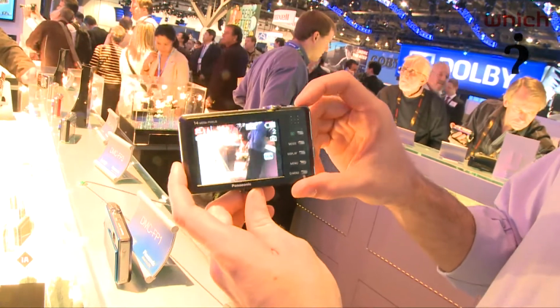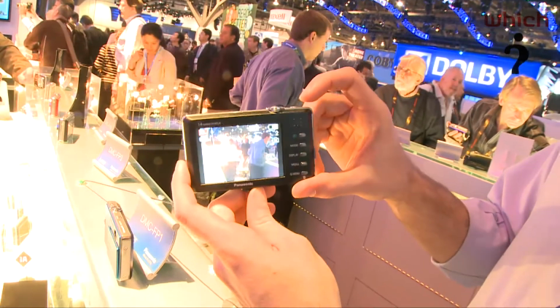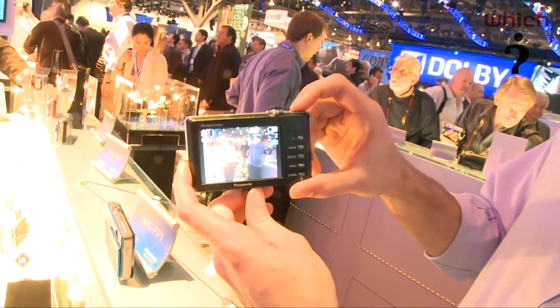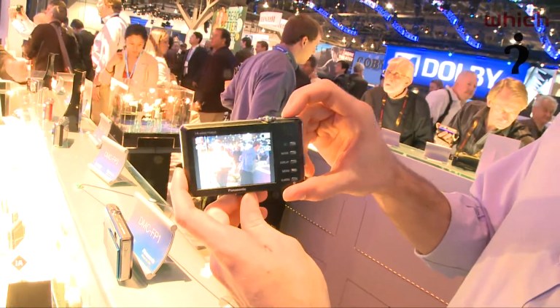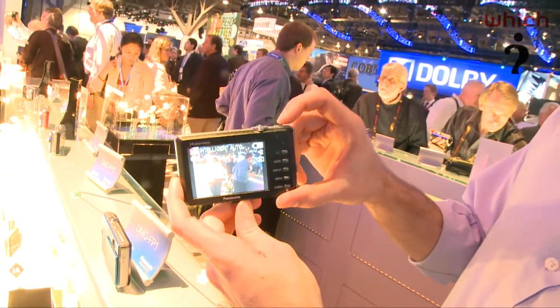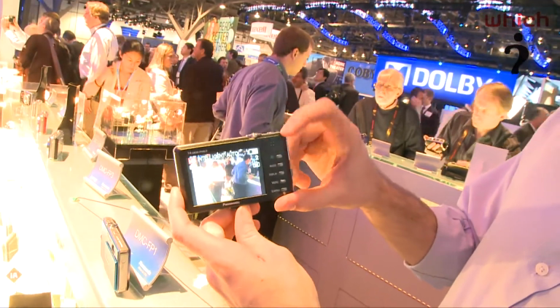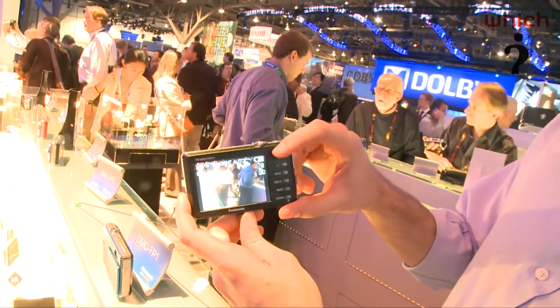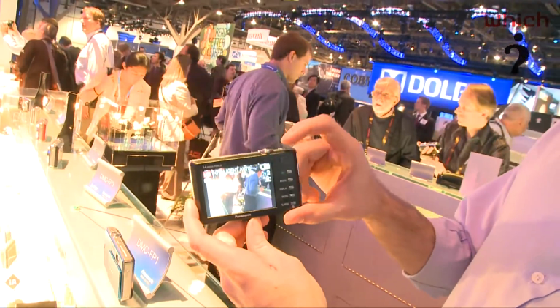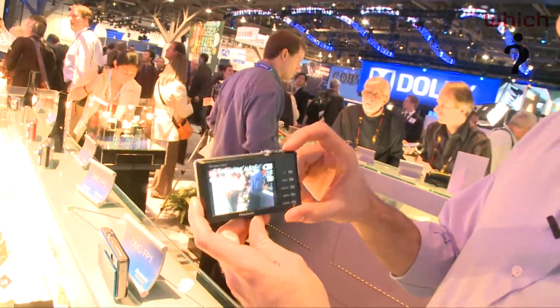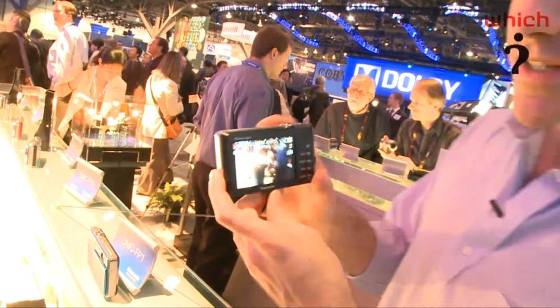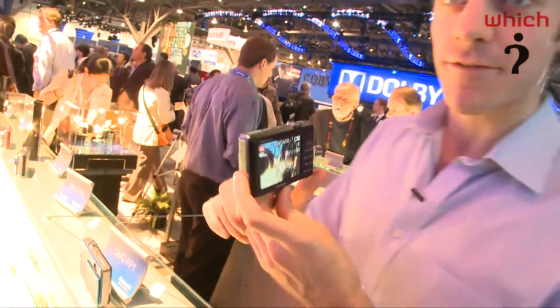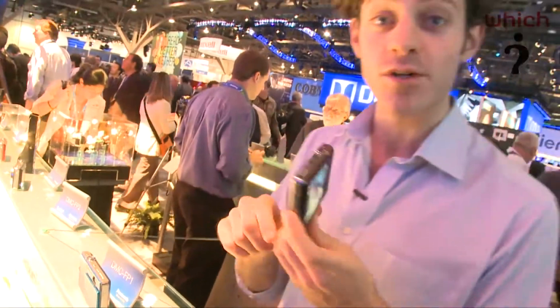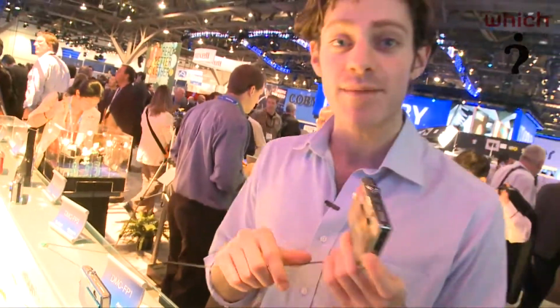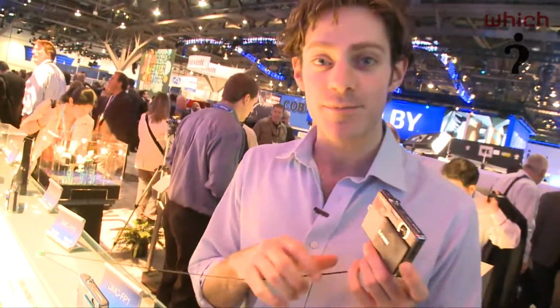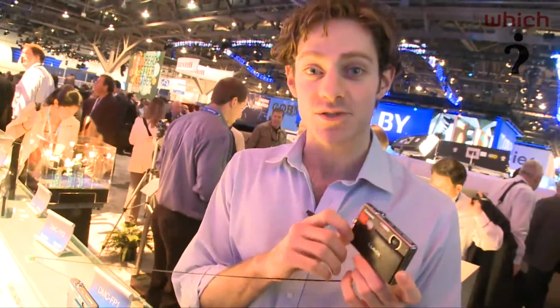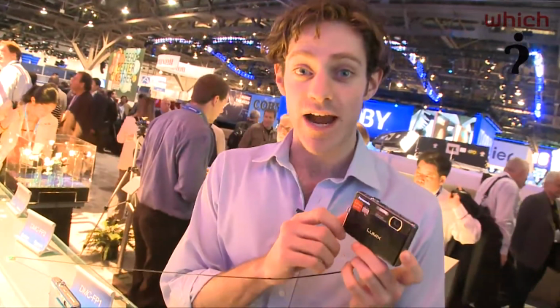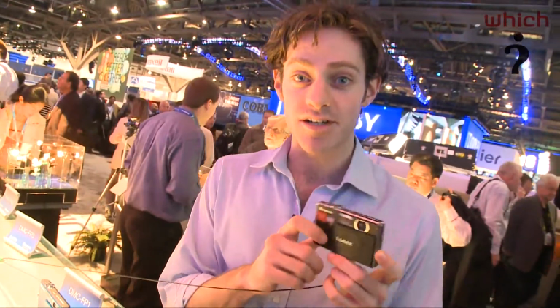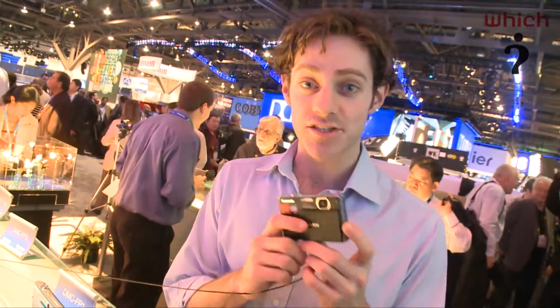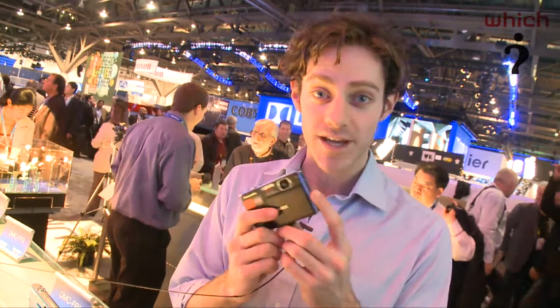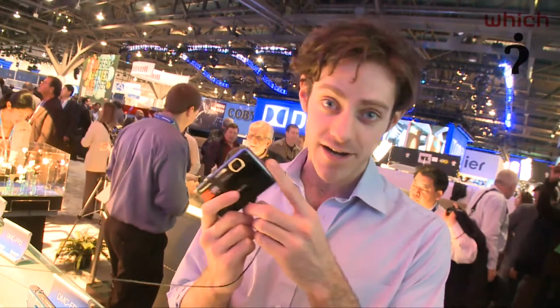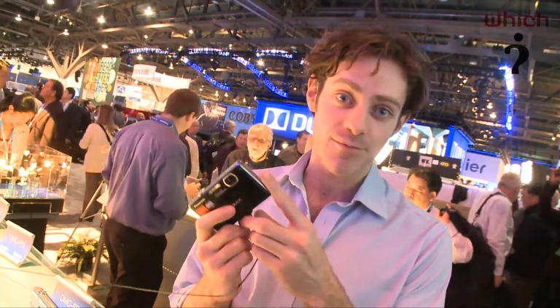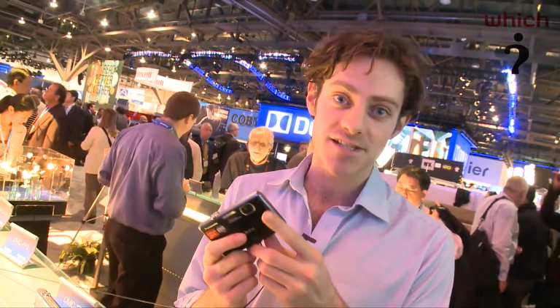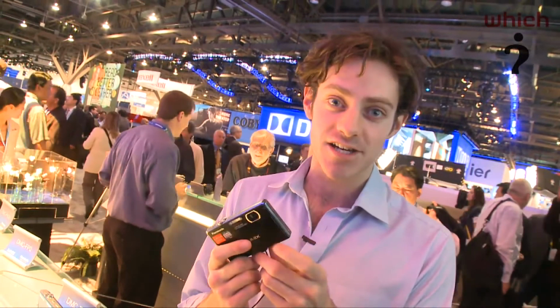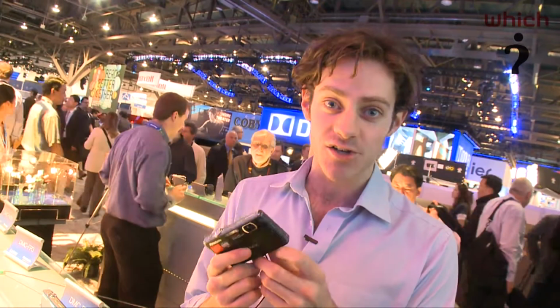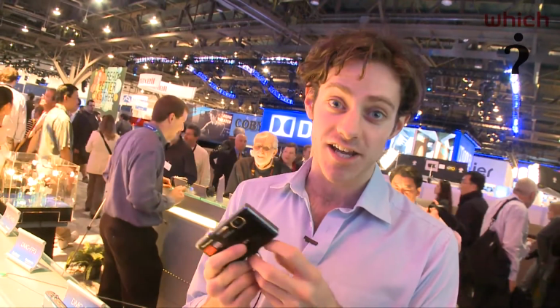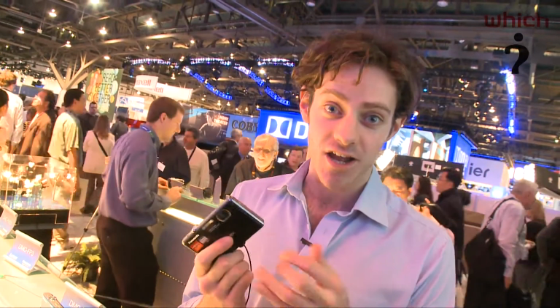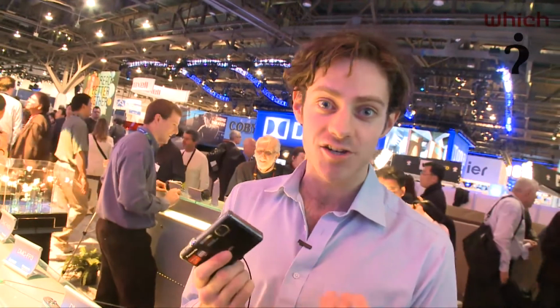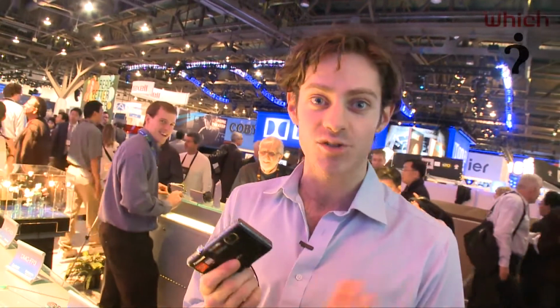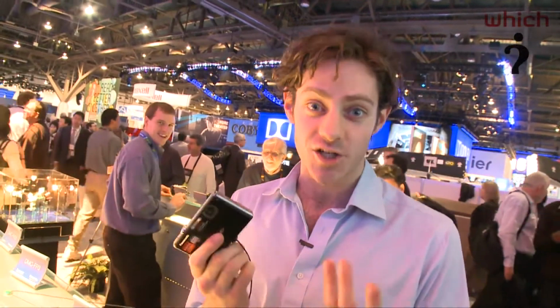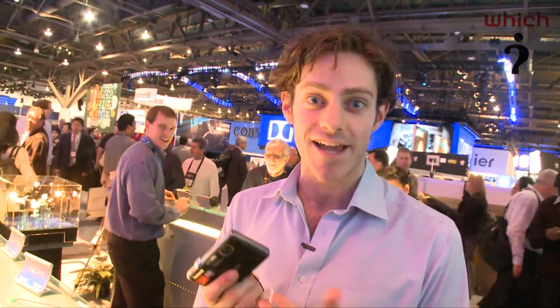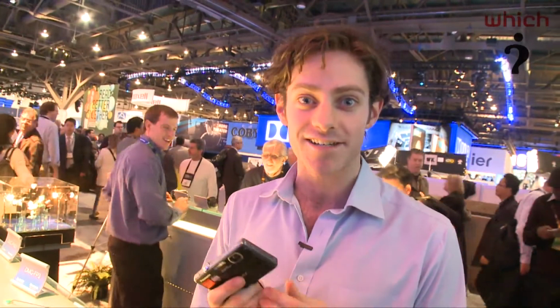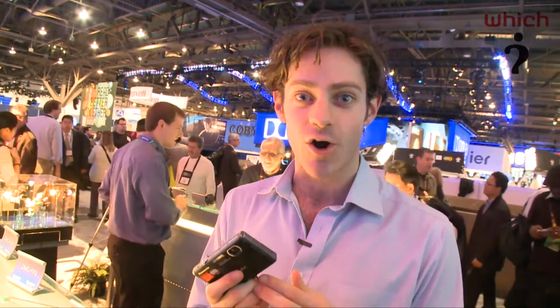It's got Panasonic's usual intelligent auto mode, and it's a 14 megapixel camera, so this will be a great camera for taking shots you can enlarge or digitally edit and crop.